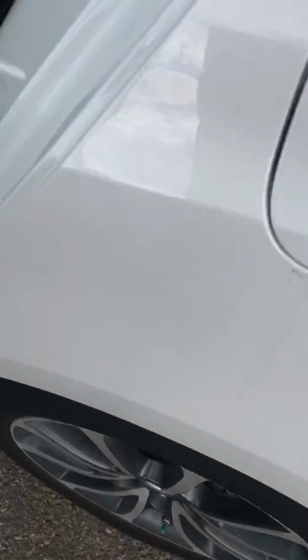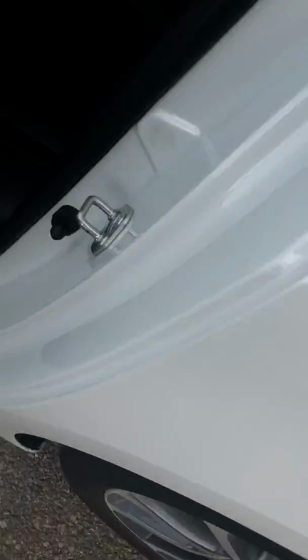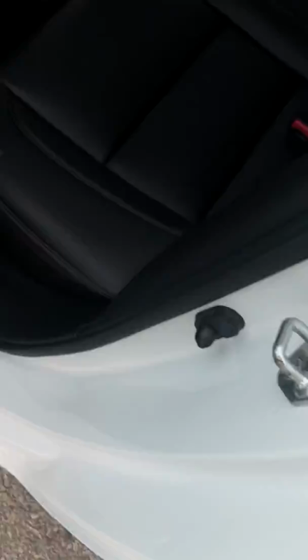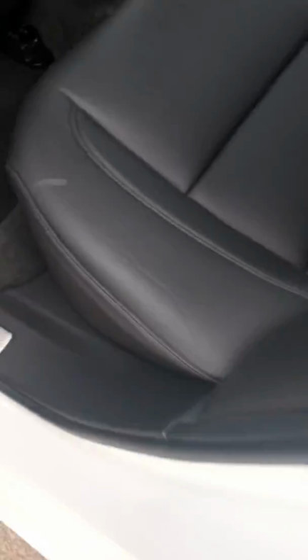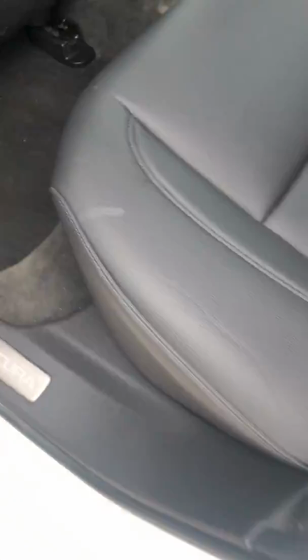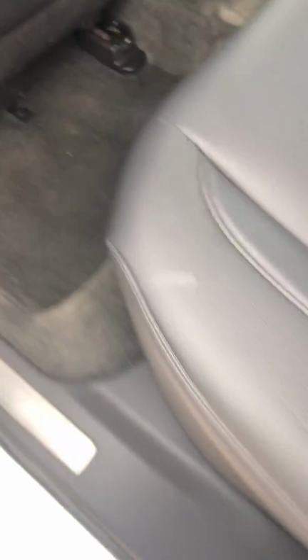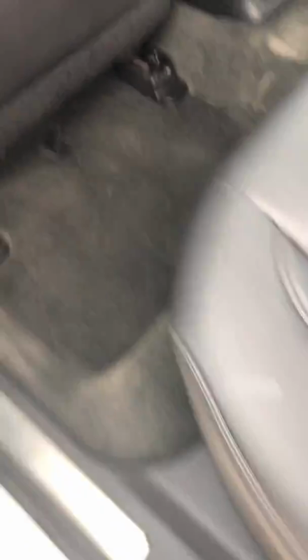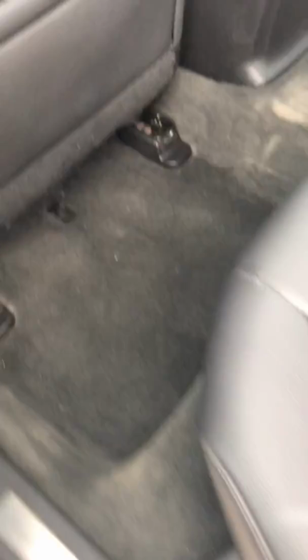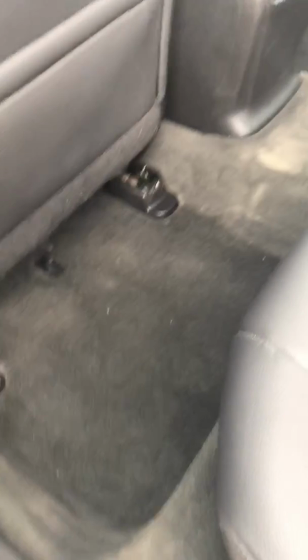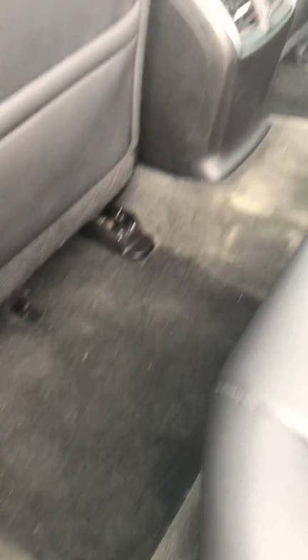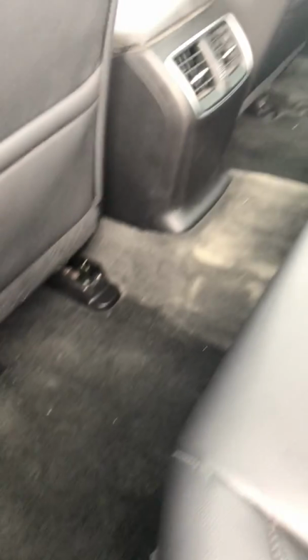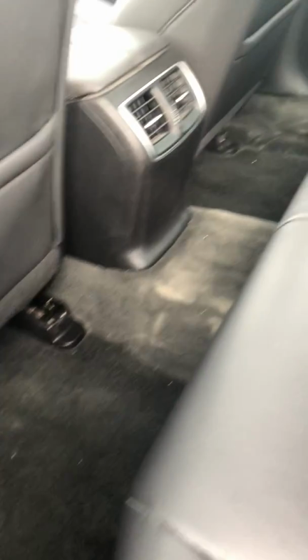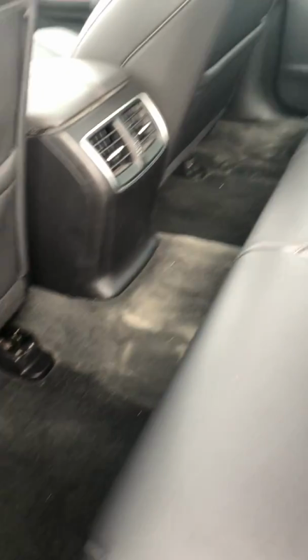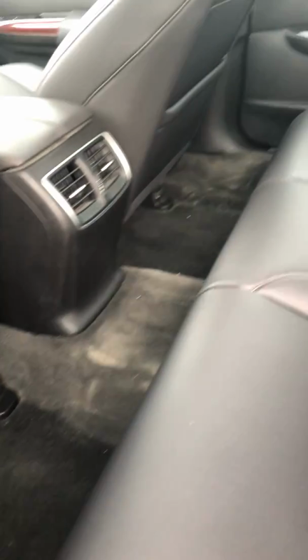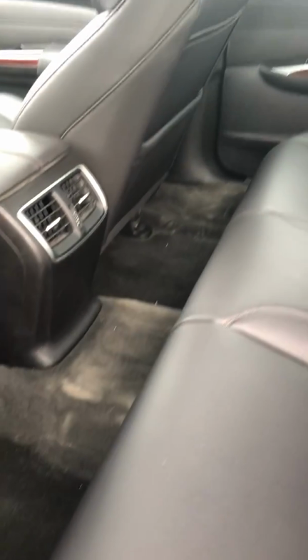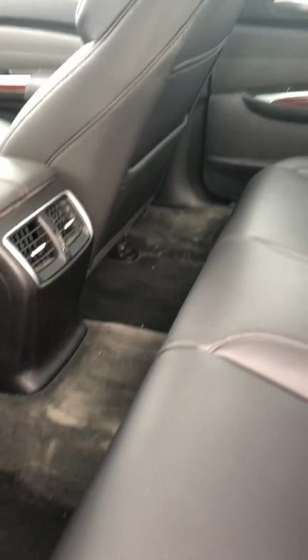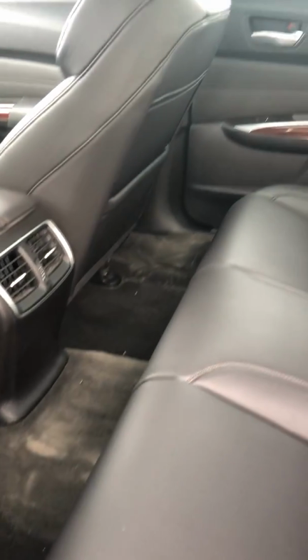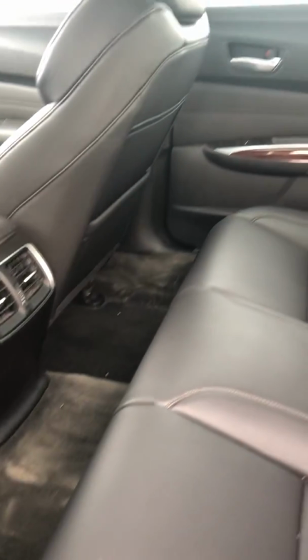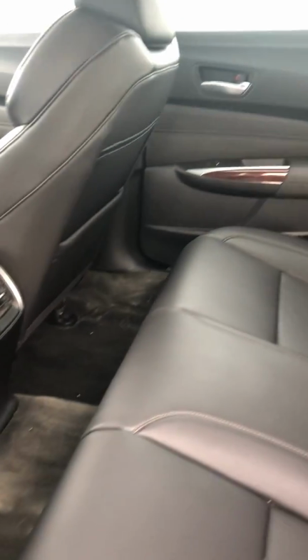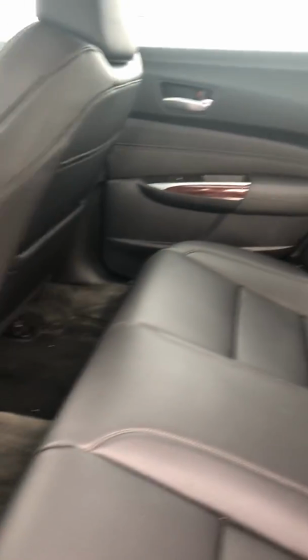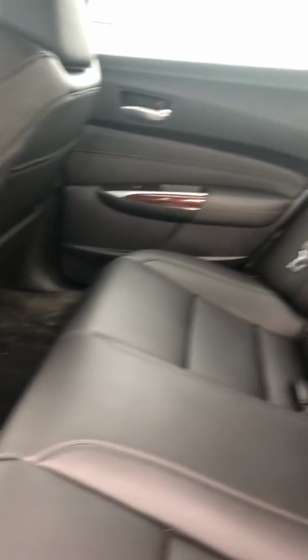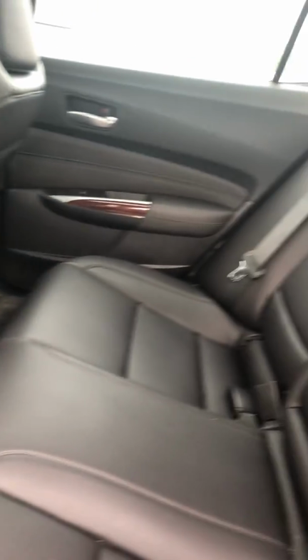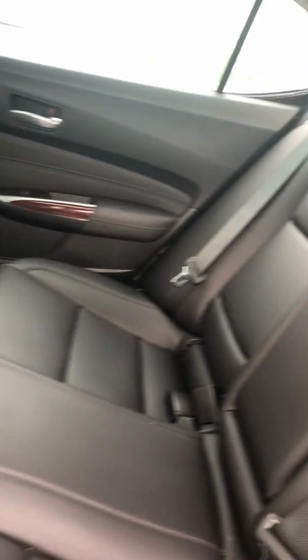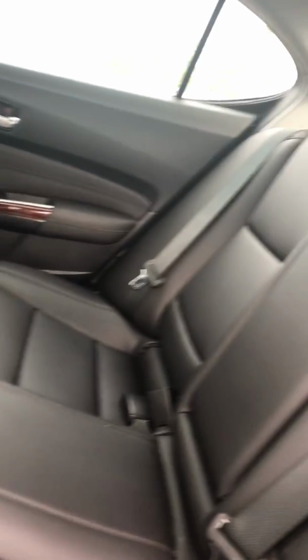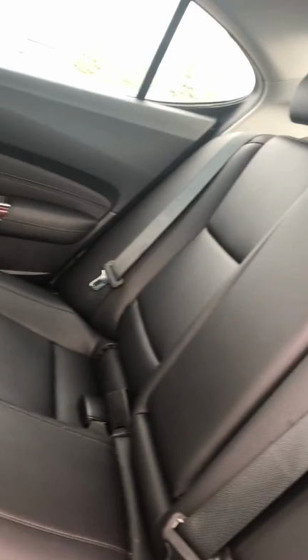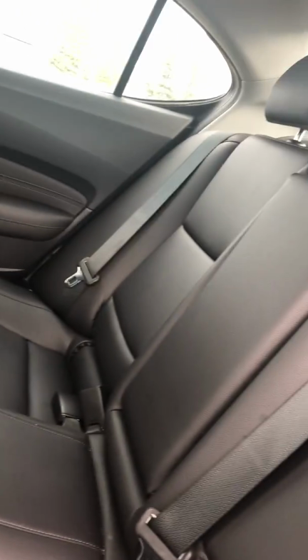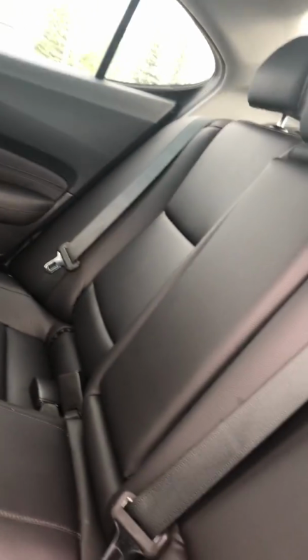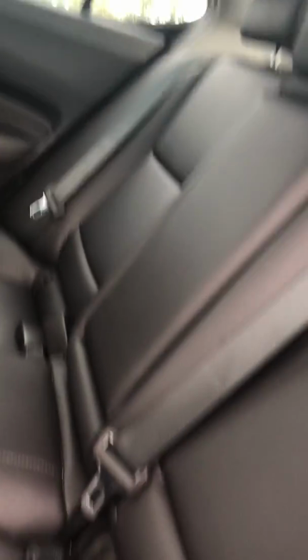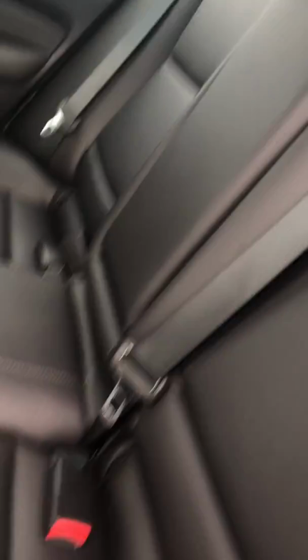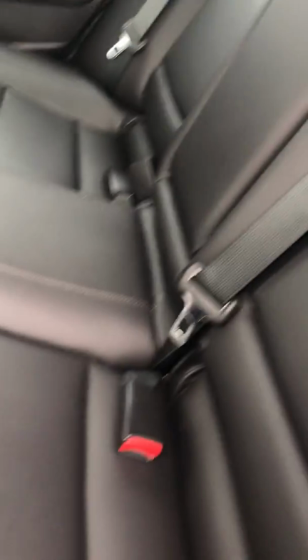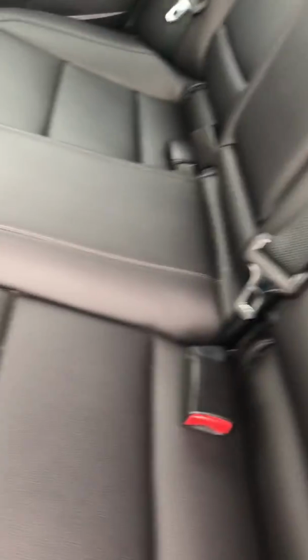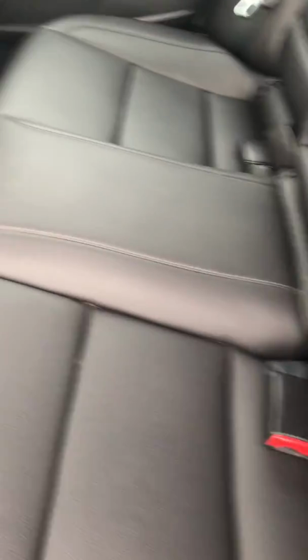It's got plenty of space and lots of leg room. The back is also leather interior.